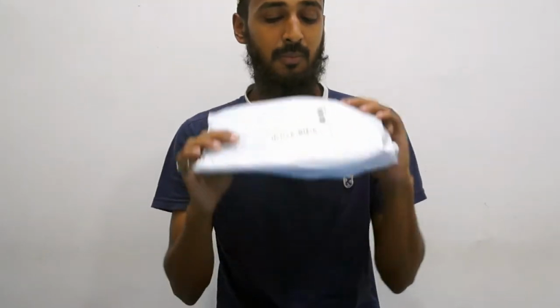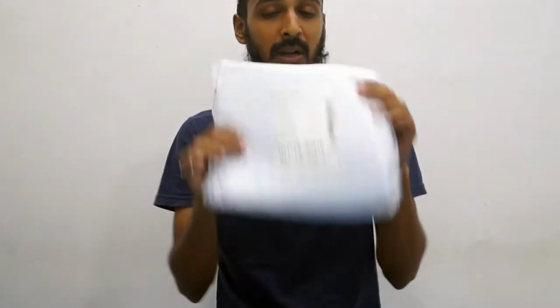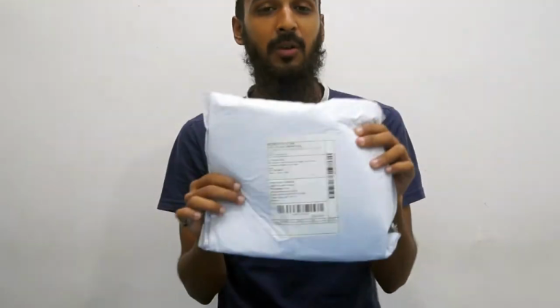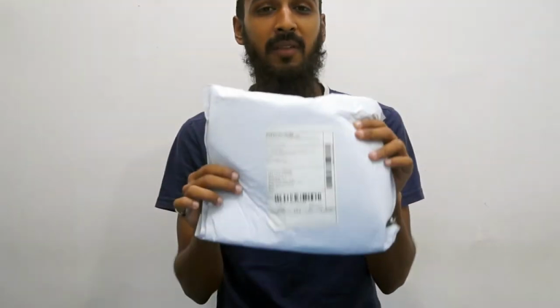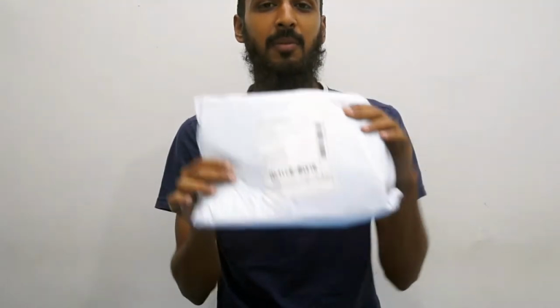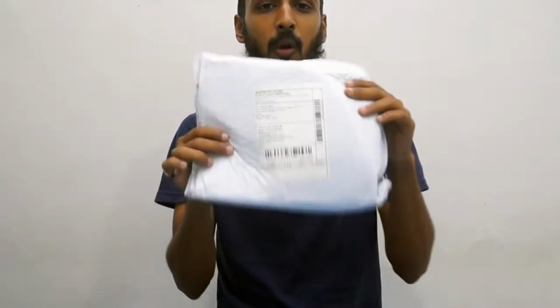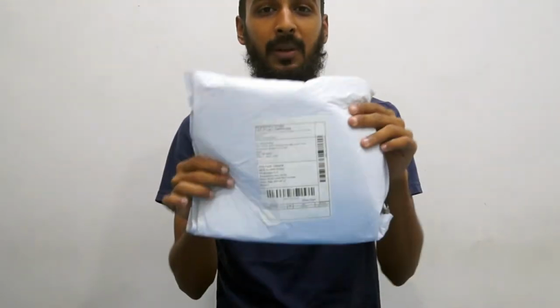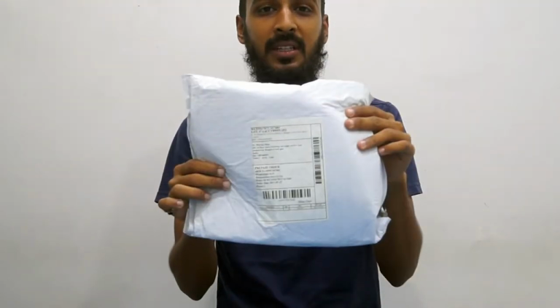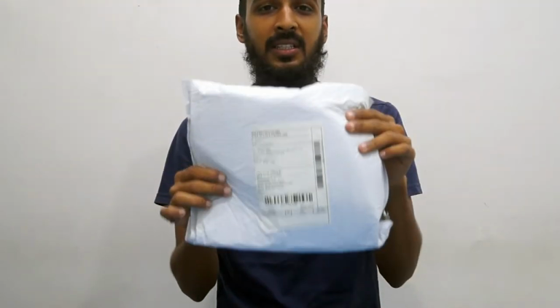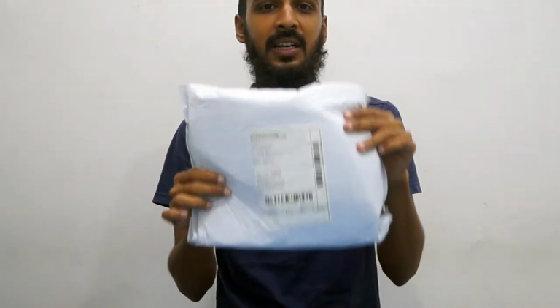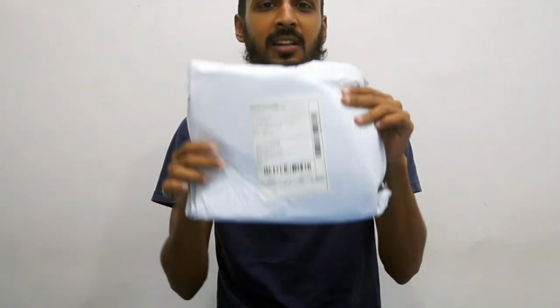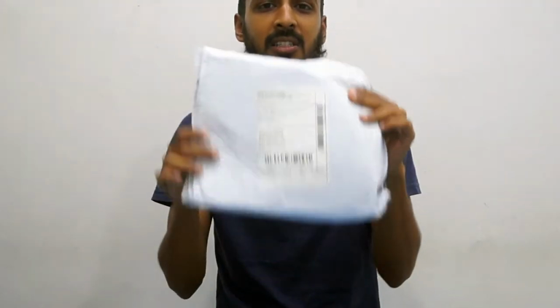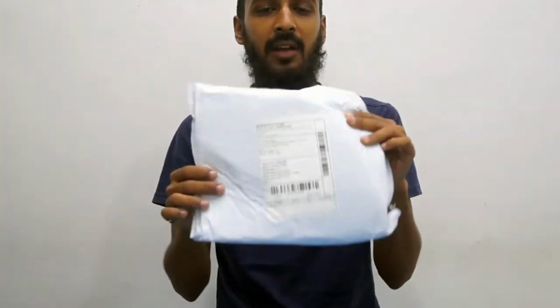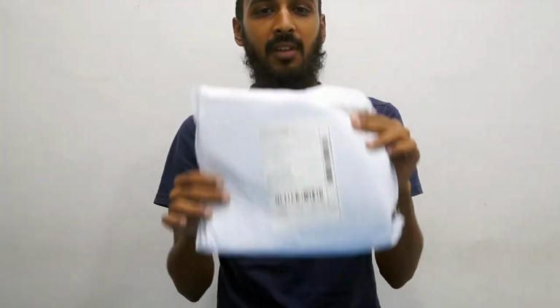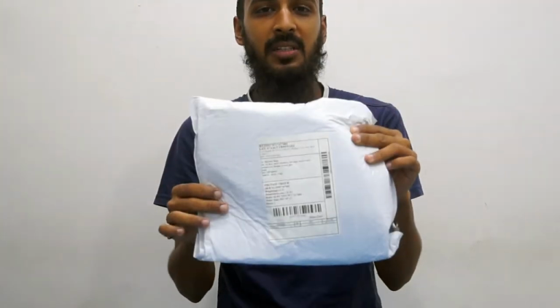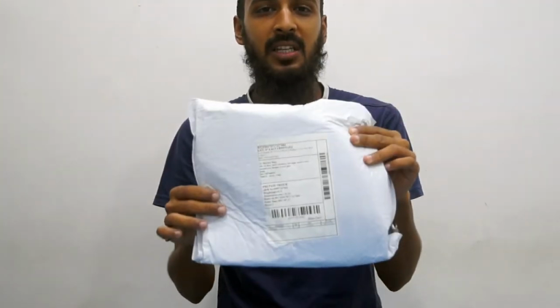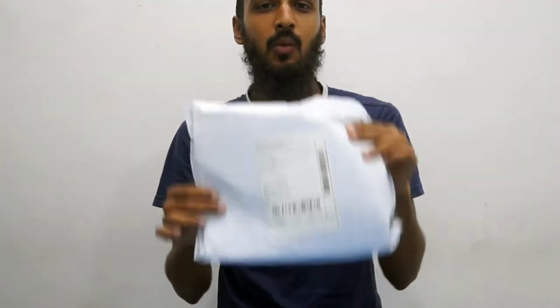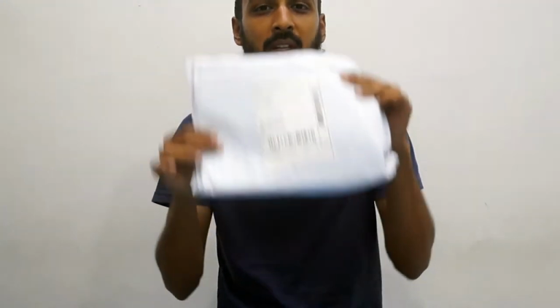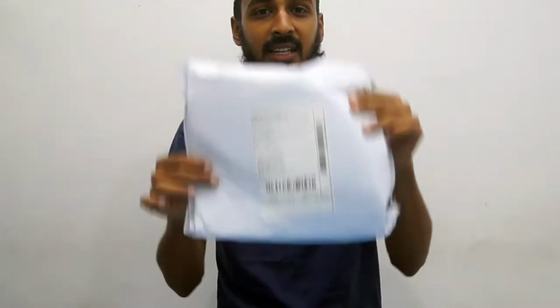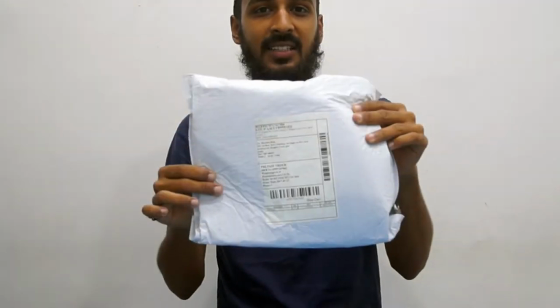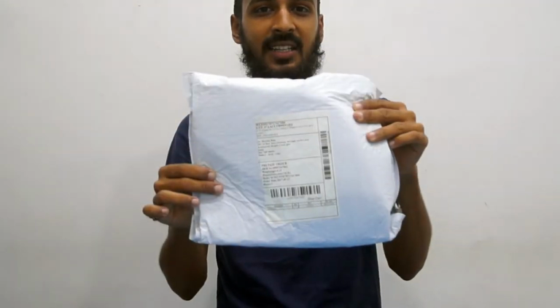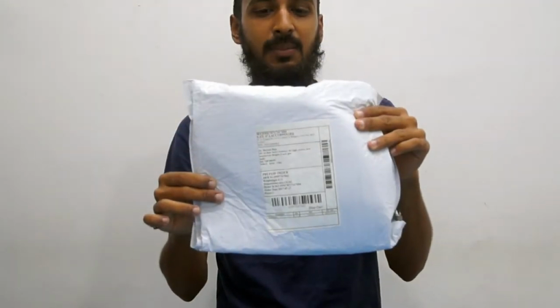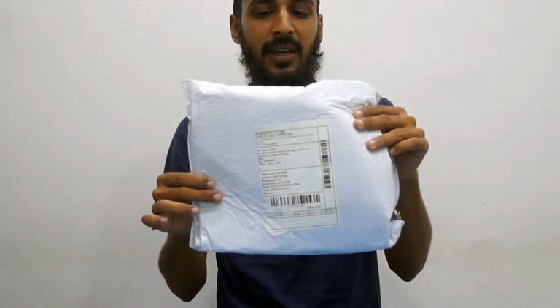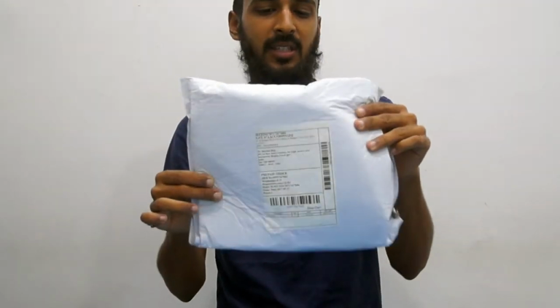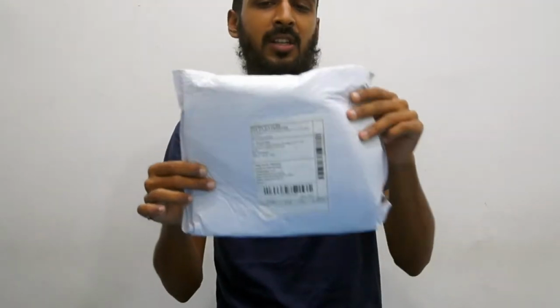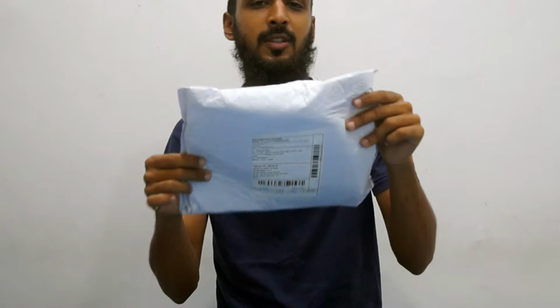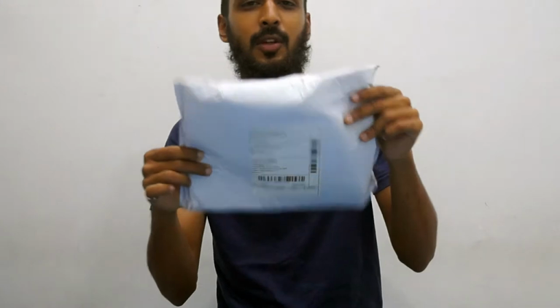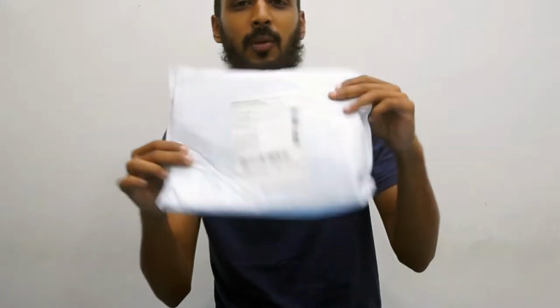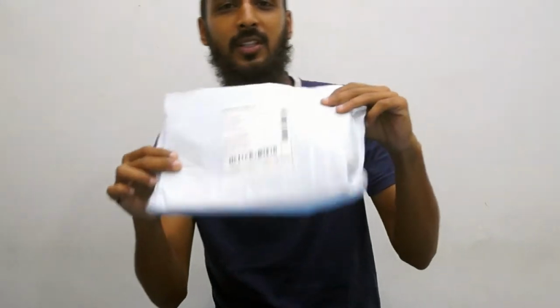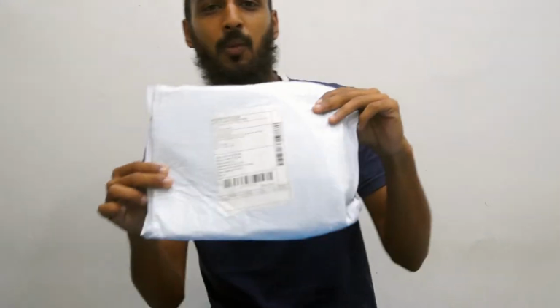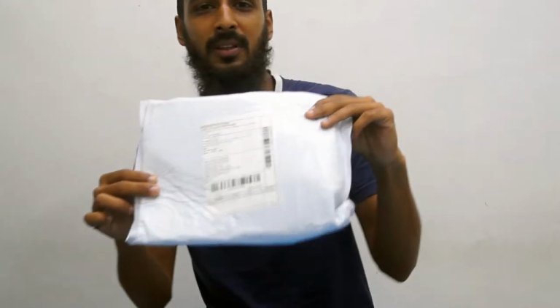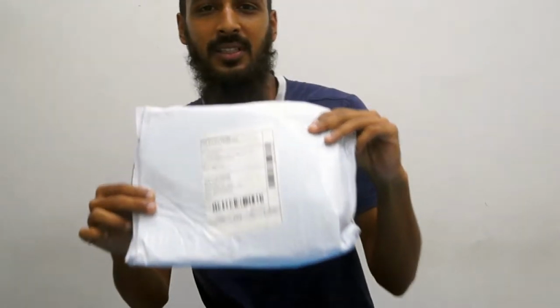But today we'll be opening this and I will be seeing what is there inside this package. So now let's open this.